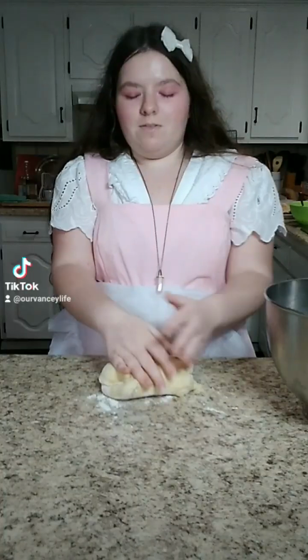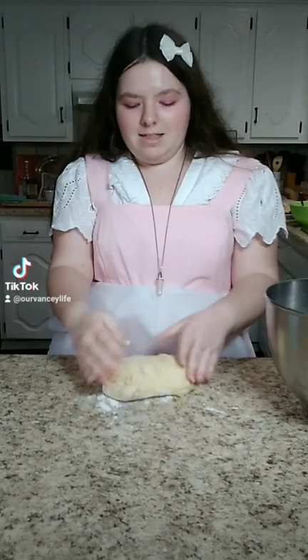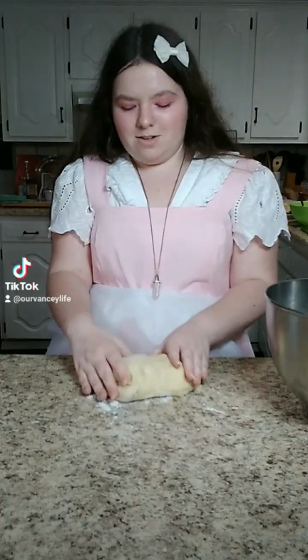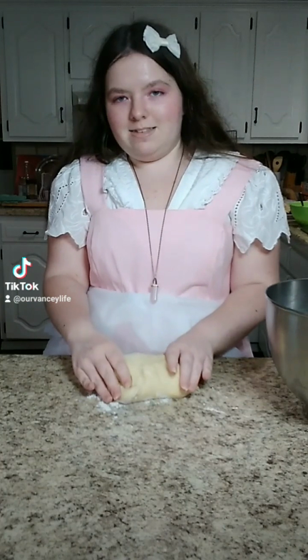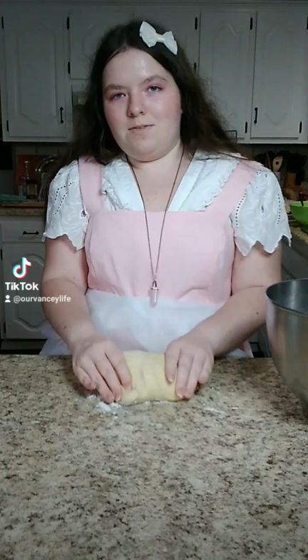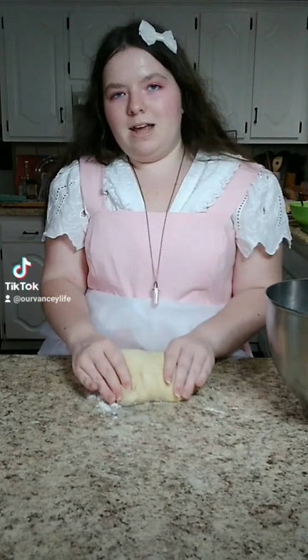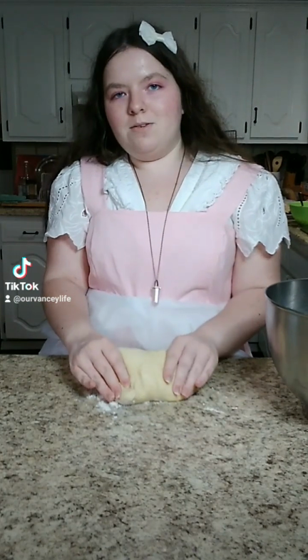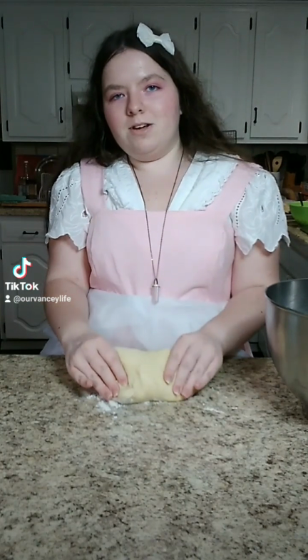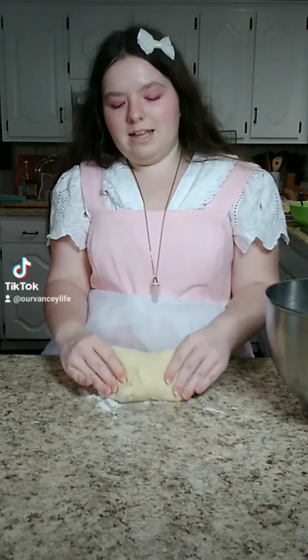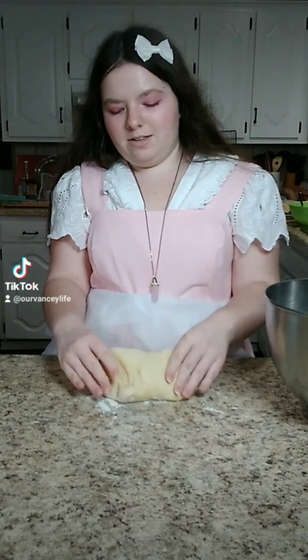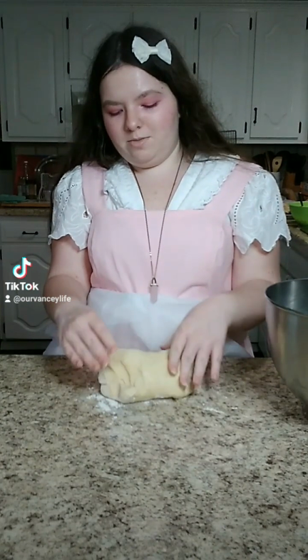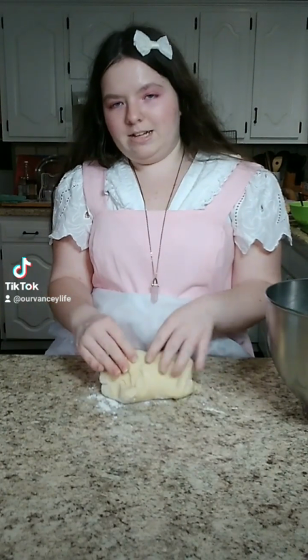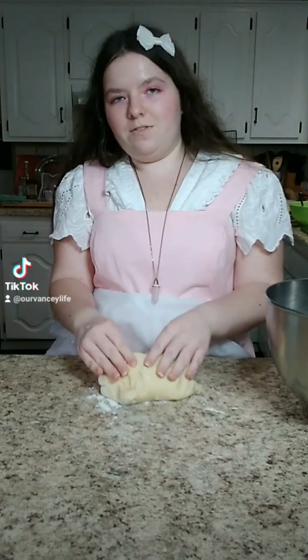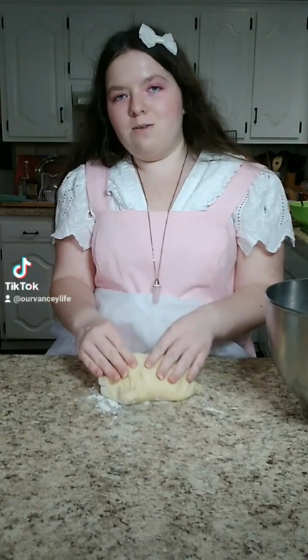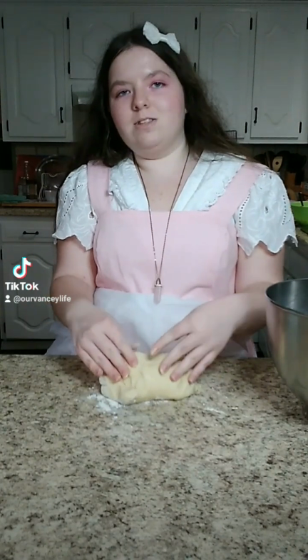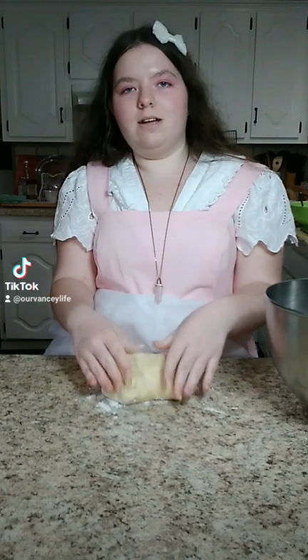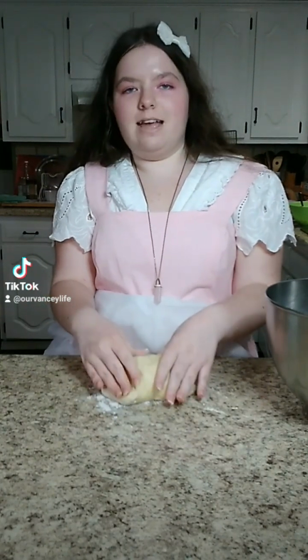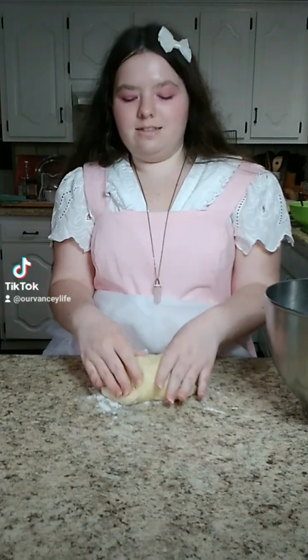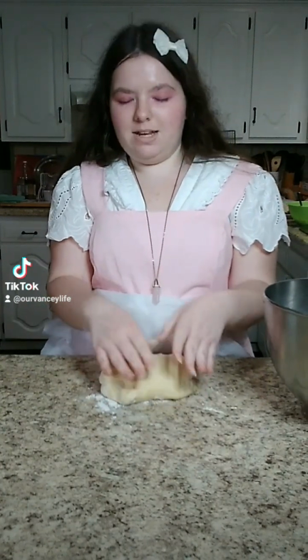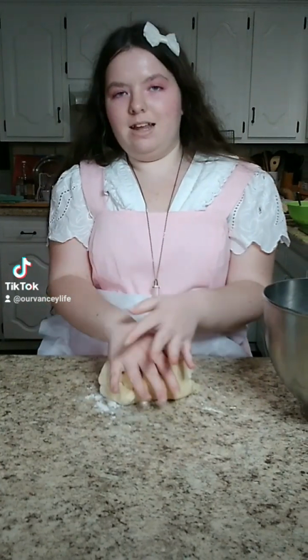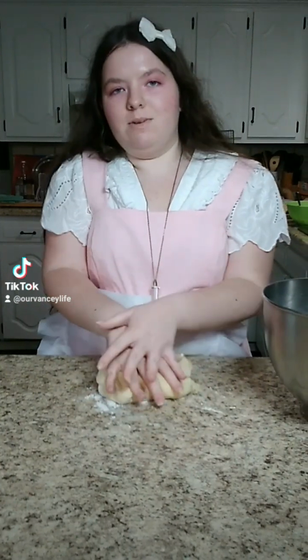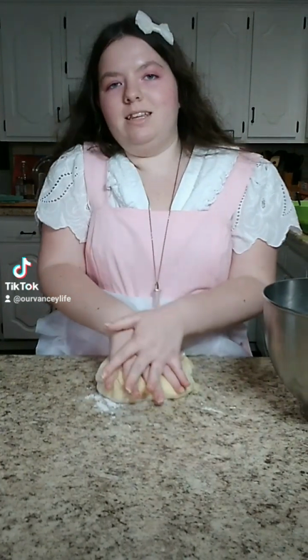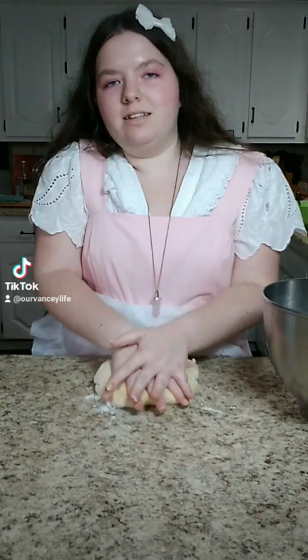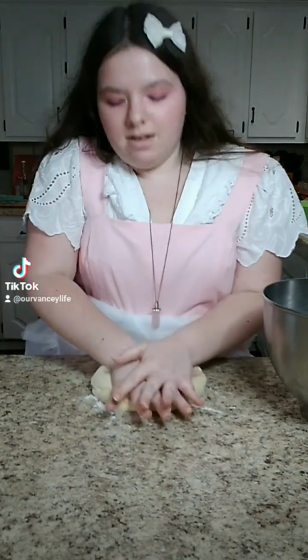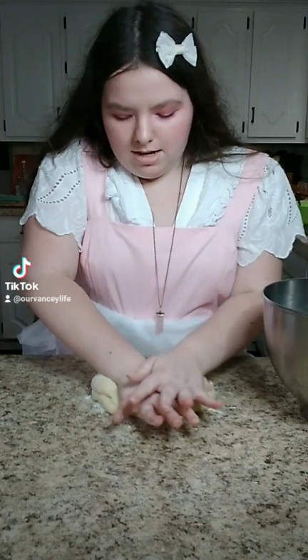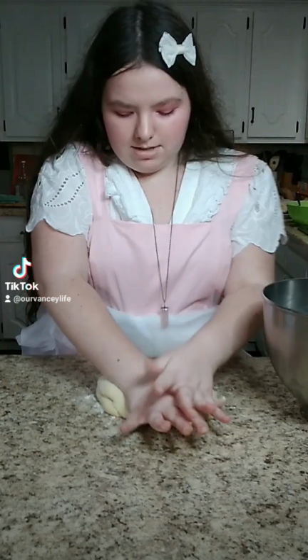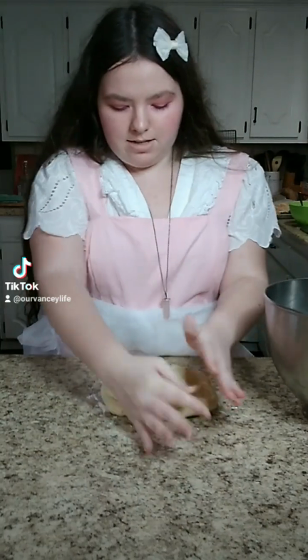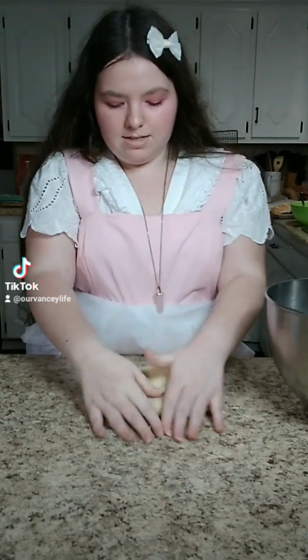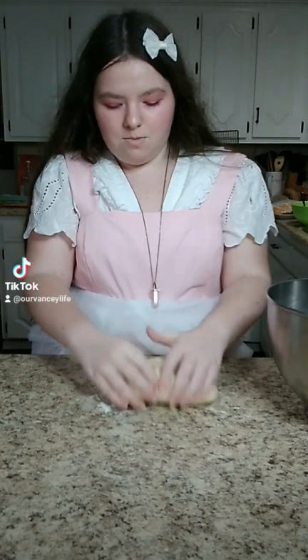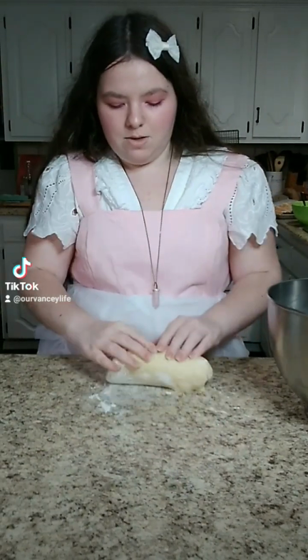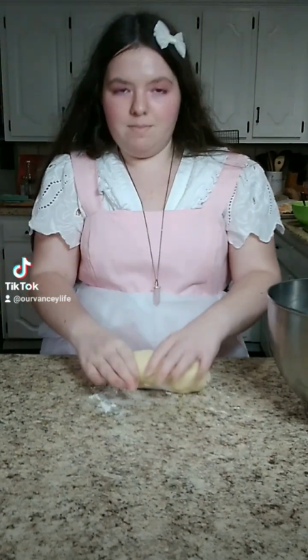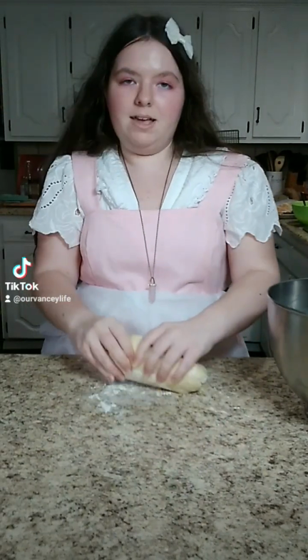The dough has sat for 1 hour. It needed a little bit of extra flour, so I just added some in and now I'm going to knead it until it's well combined.